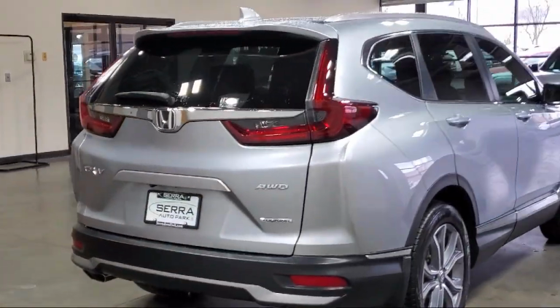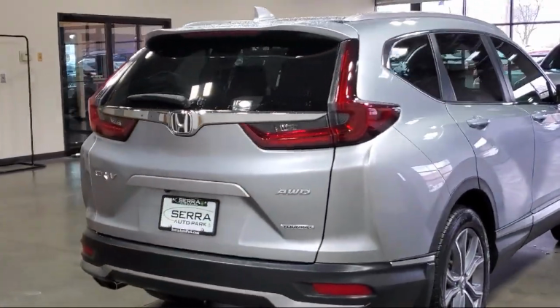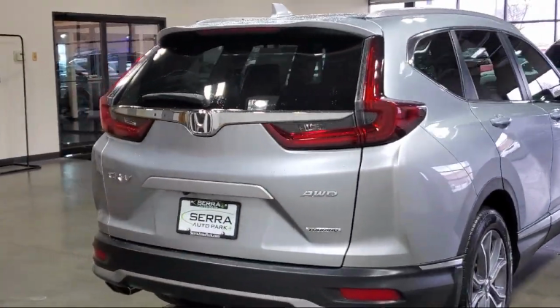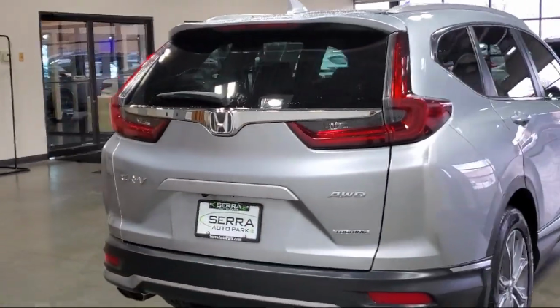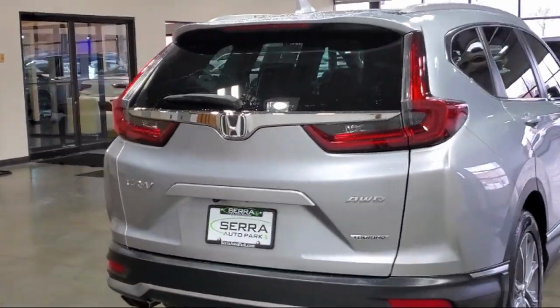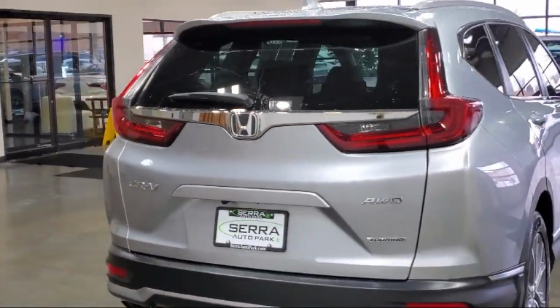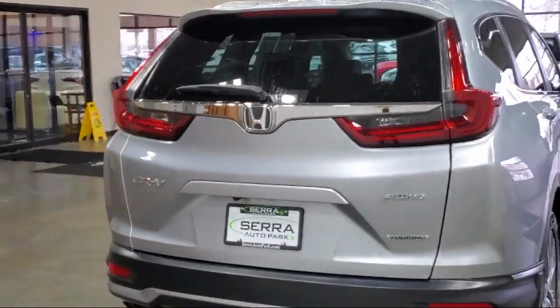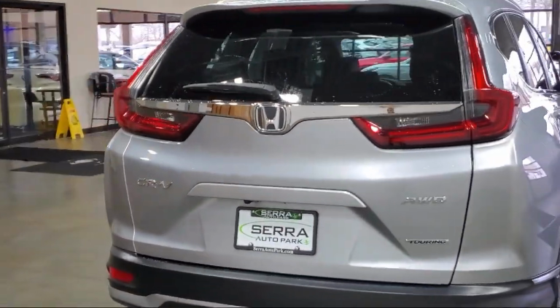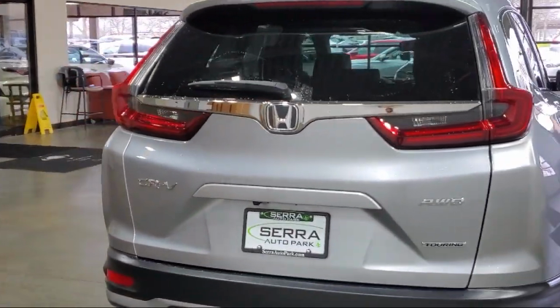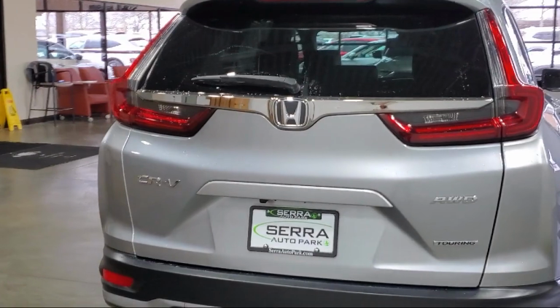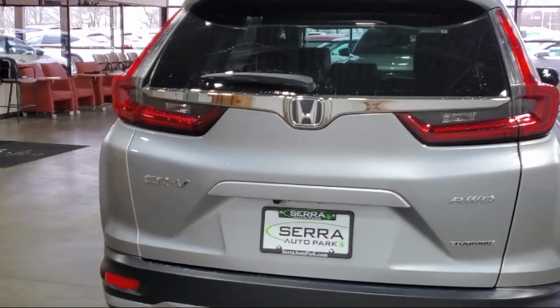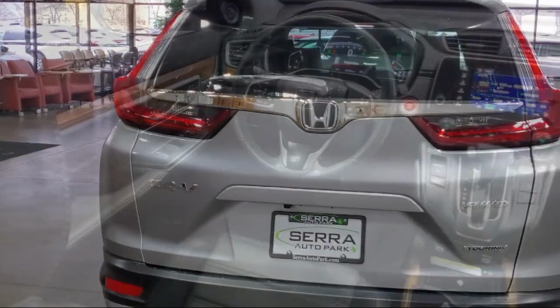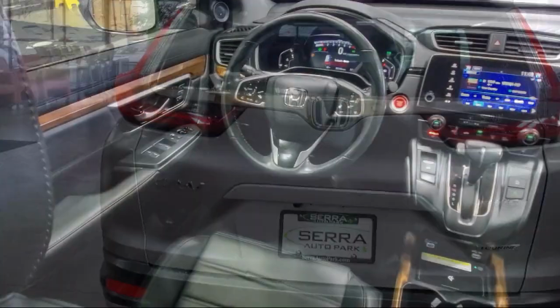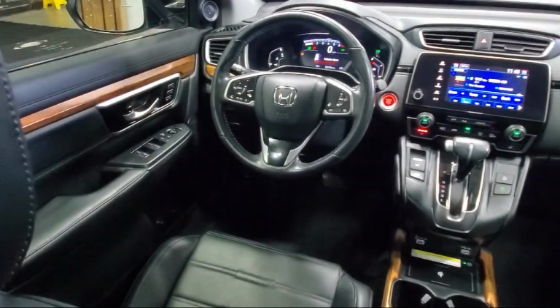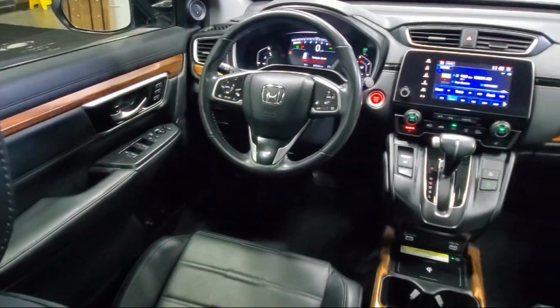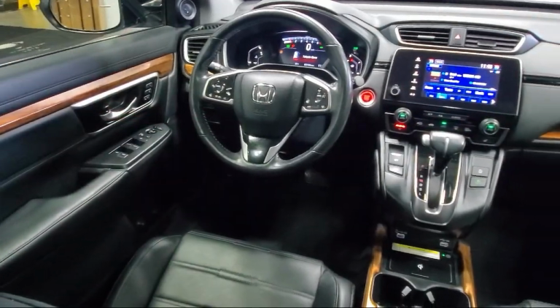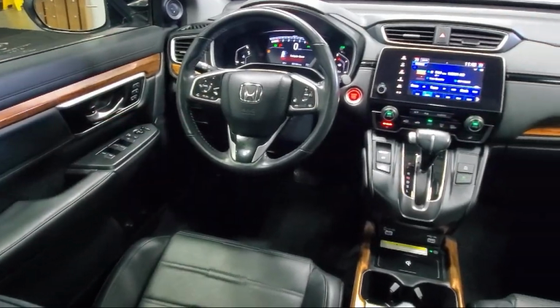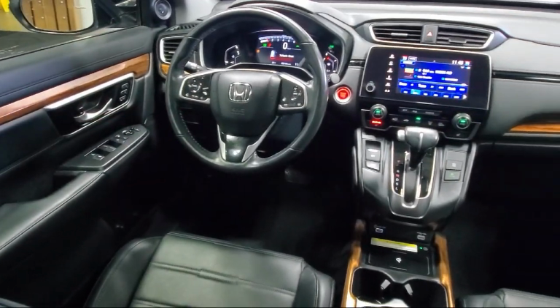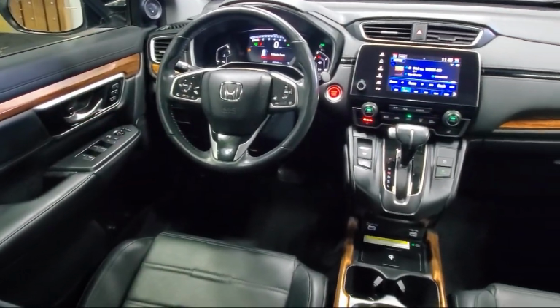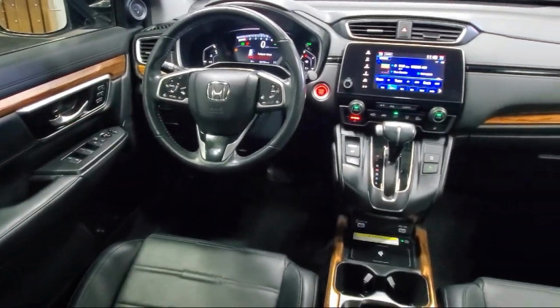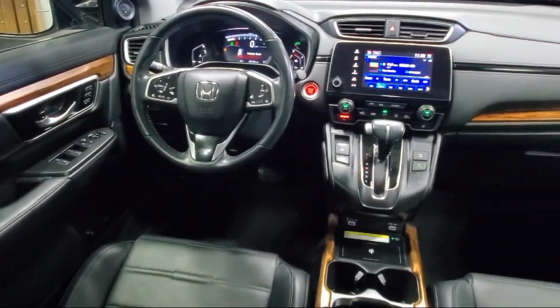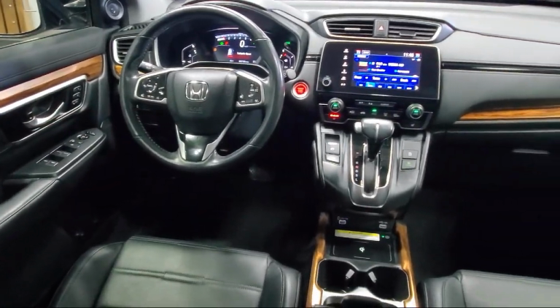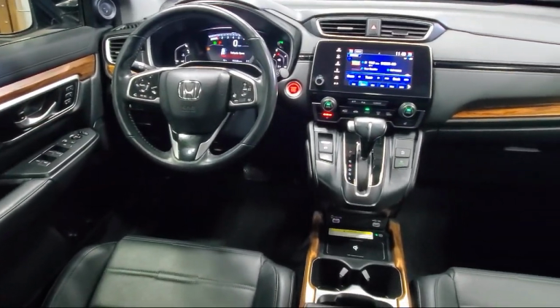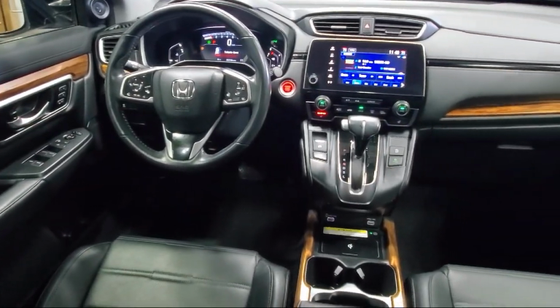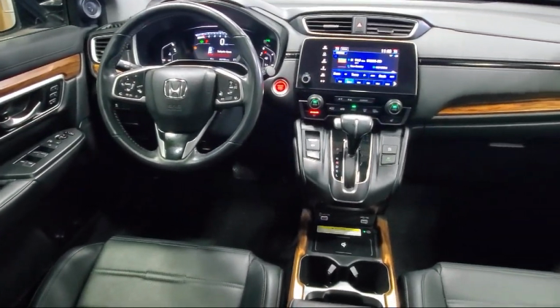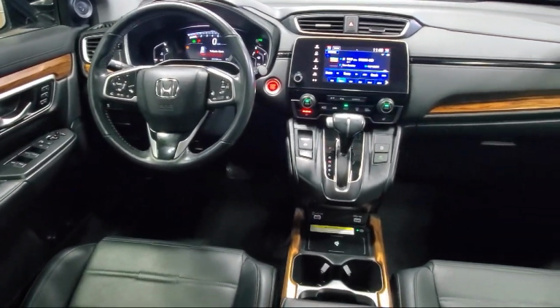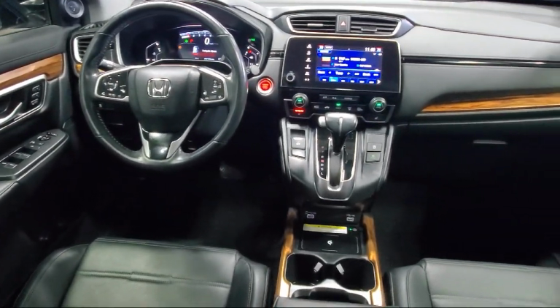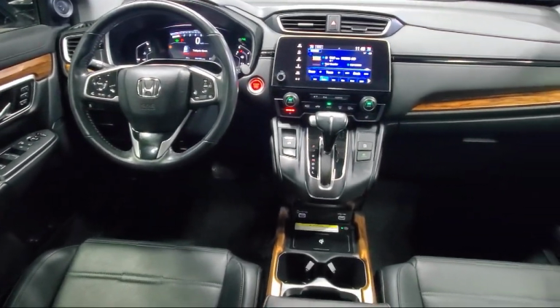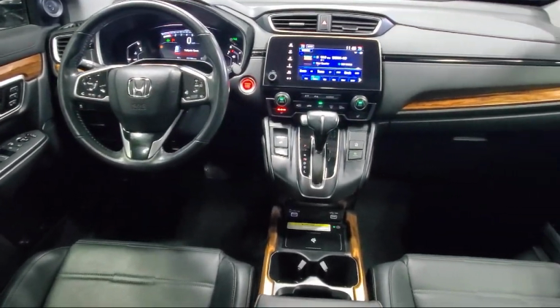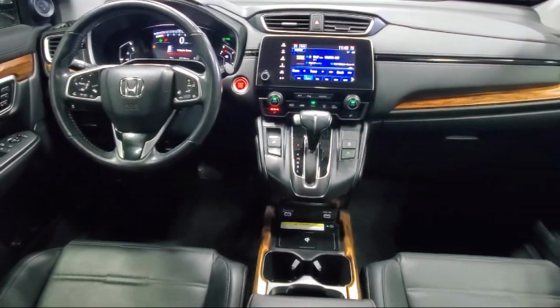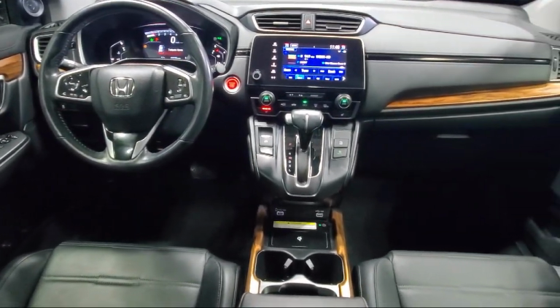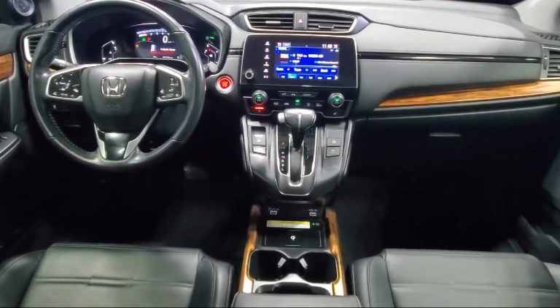It also features heated seats, homelink, speed sensing steering, and has less than 55,000 miles on the odometer.